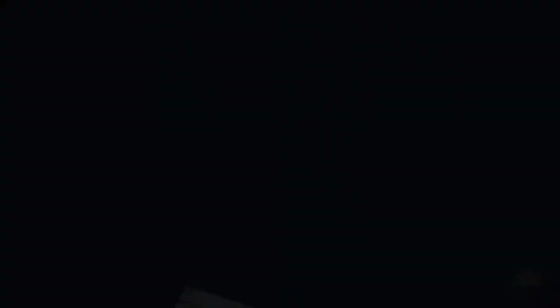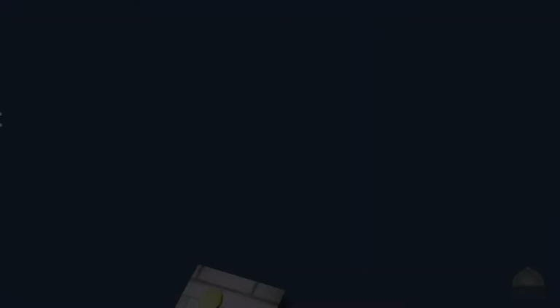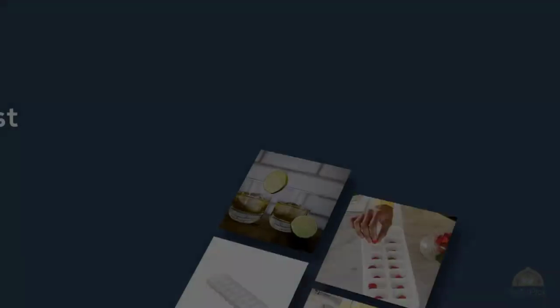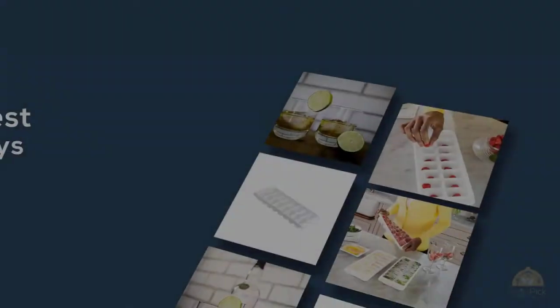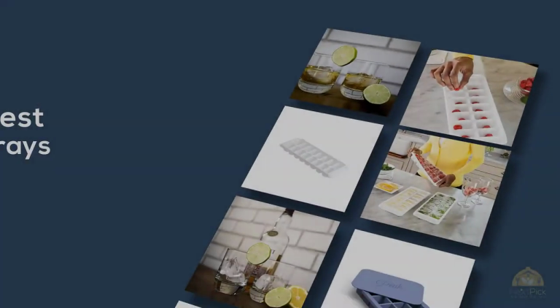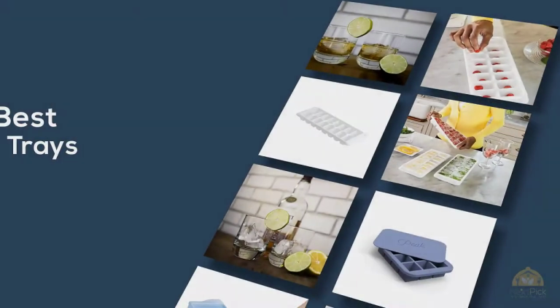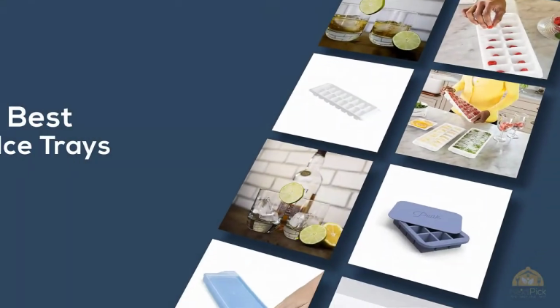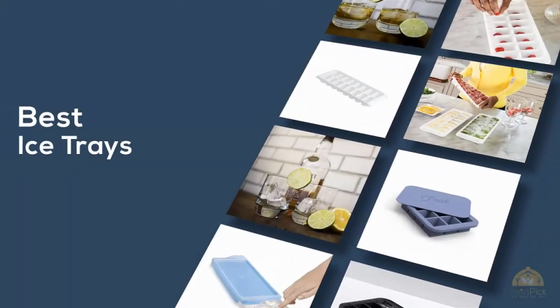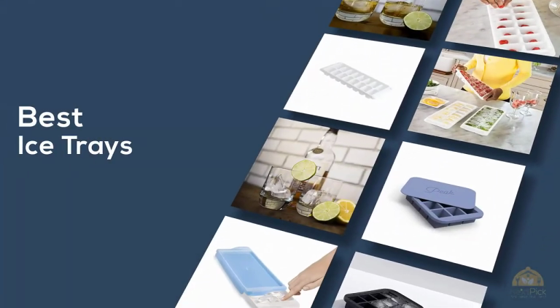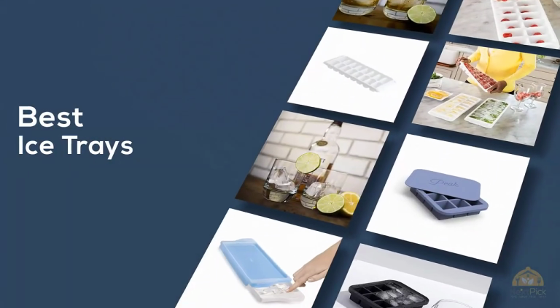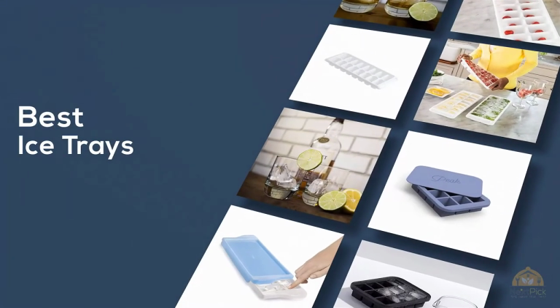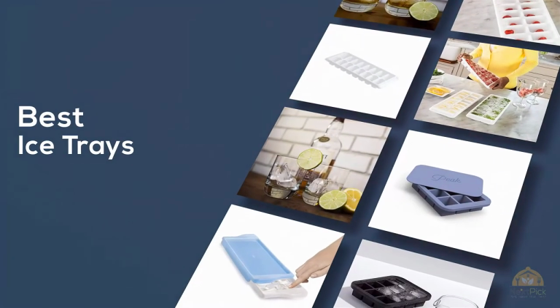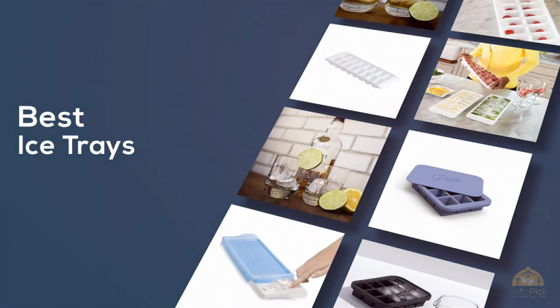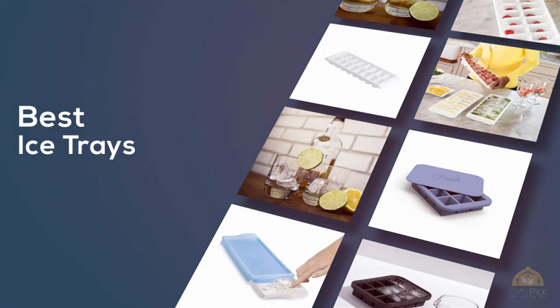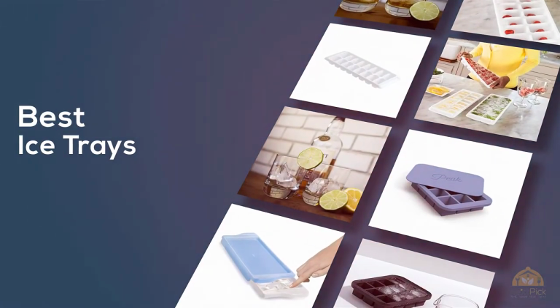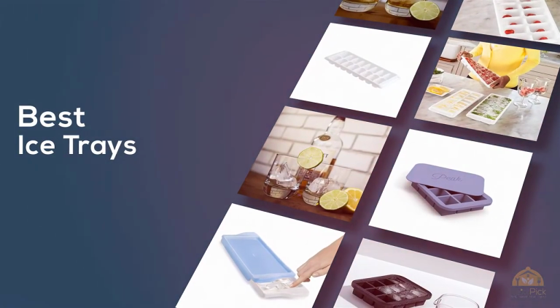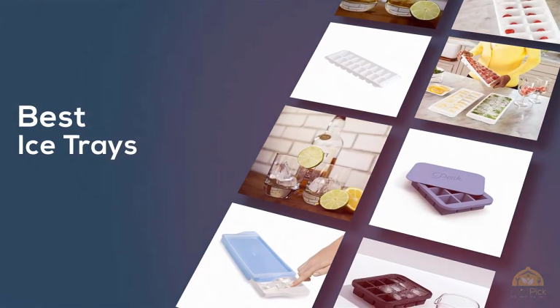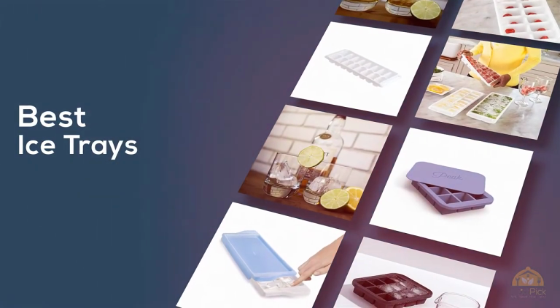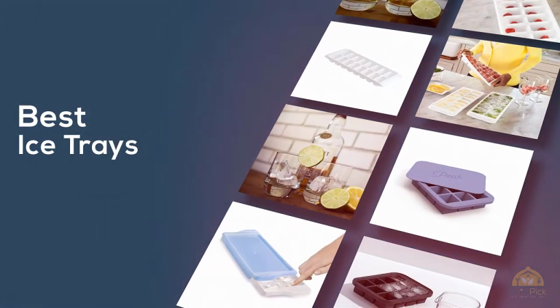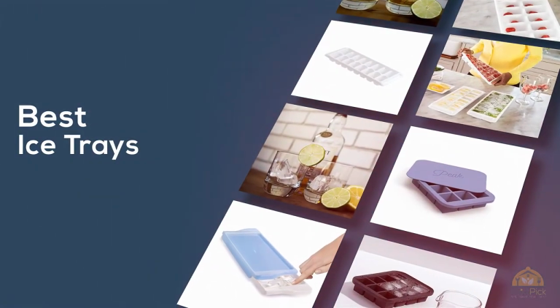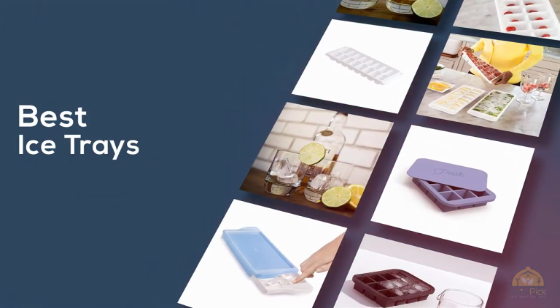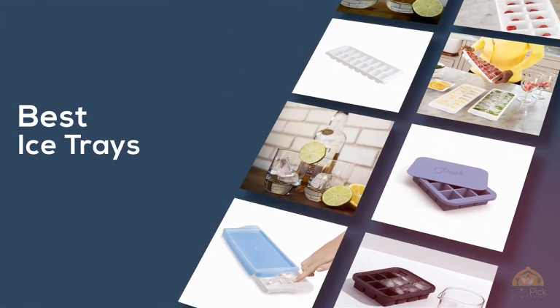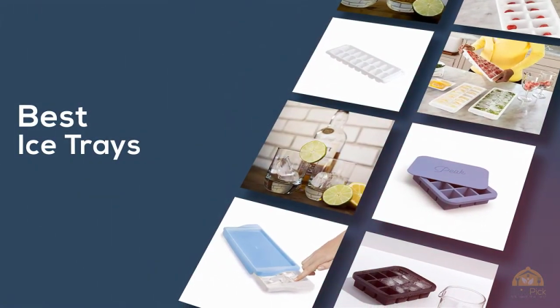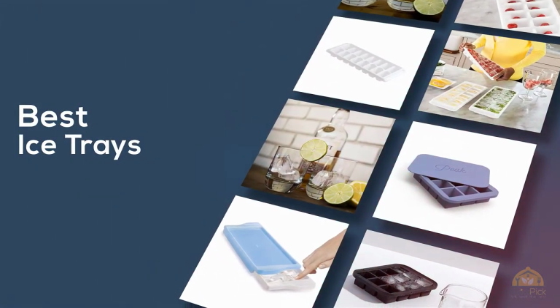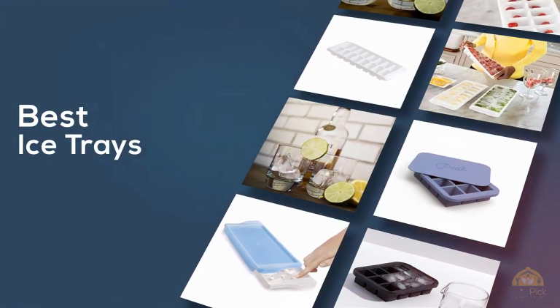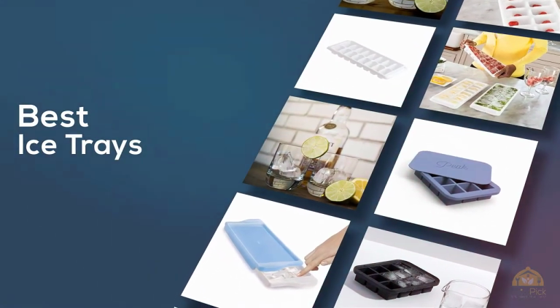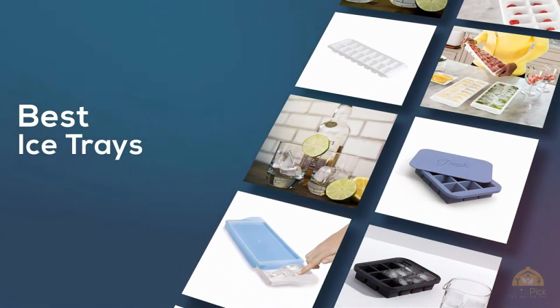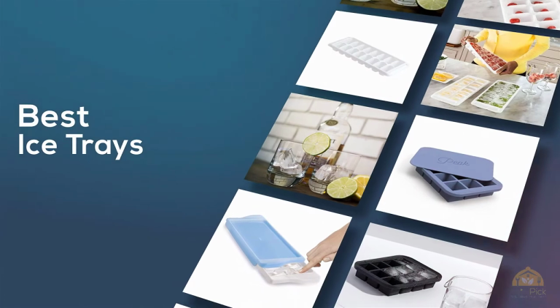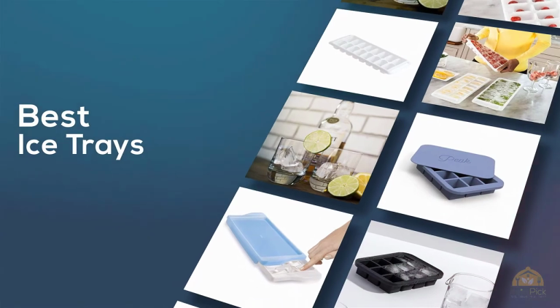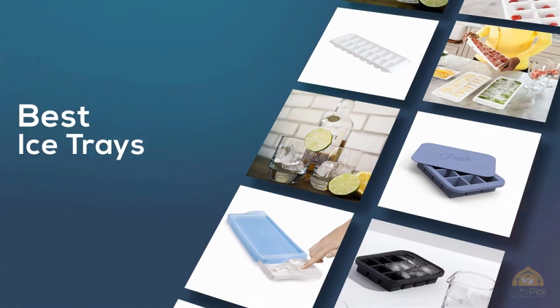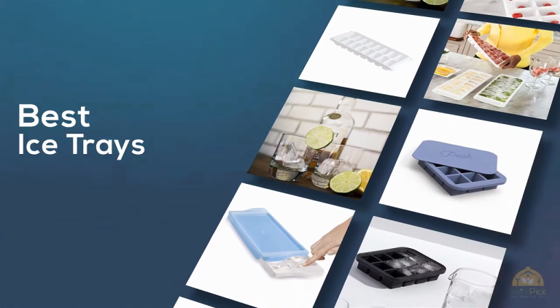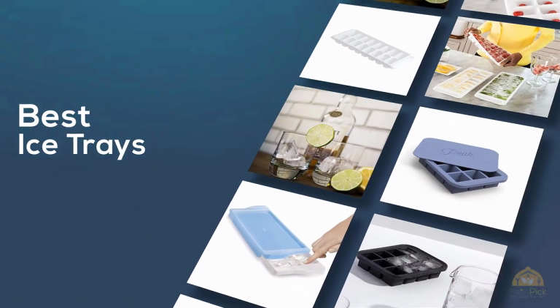If you are looking for the best ice trays, here is a collection you have got to see. Let's get started.